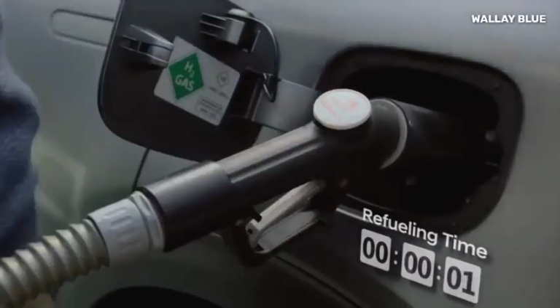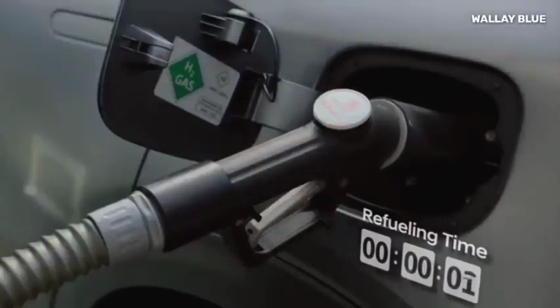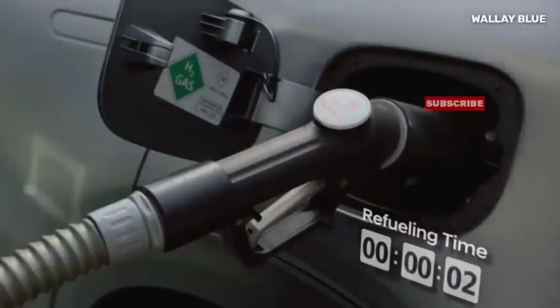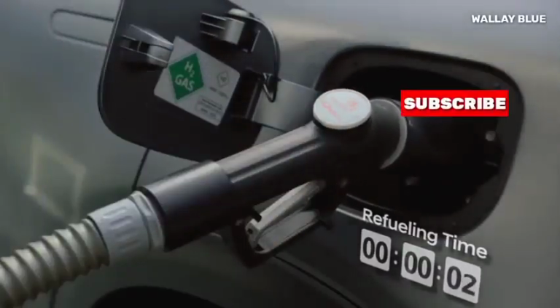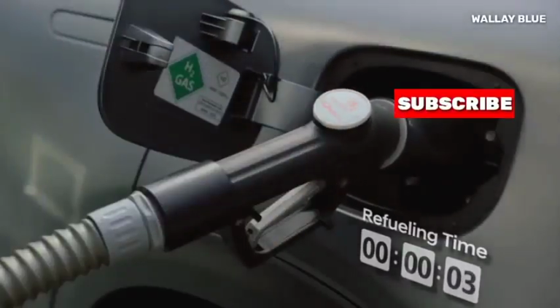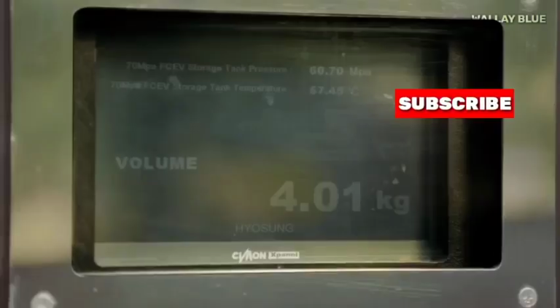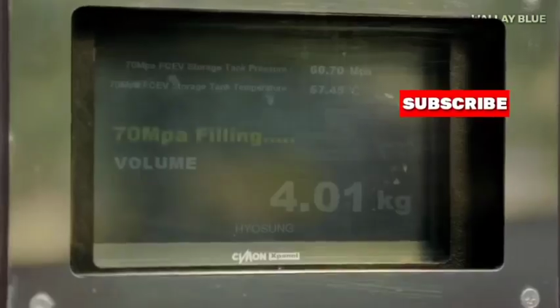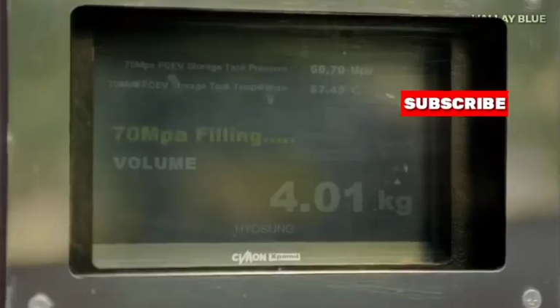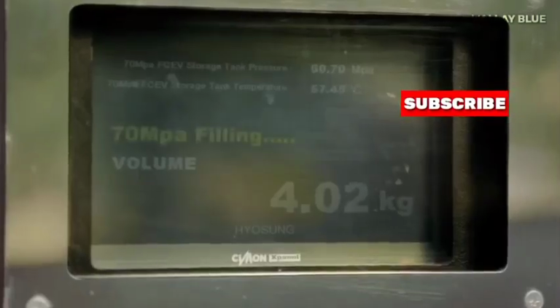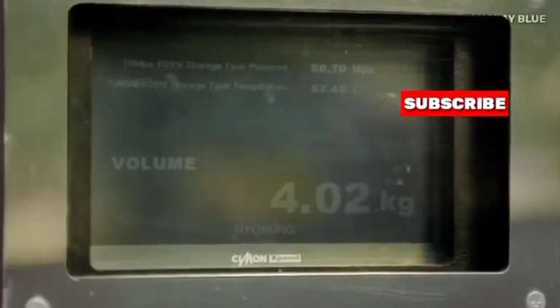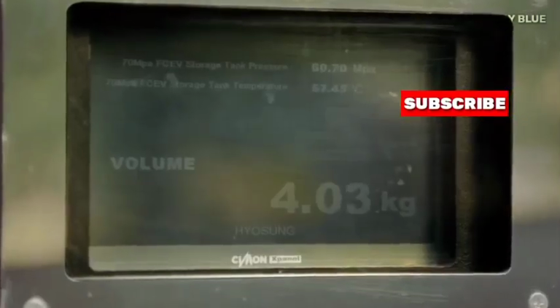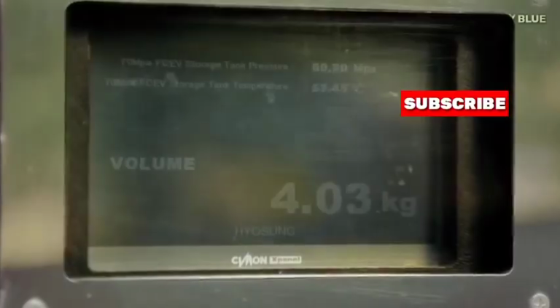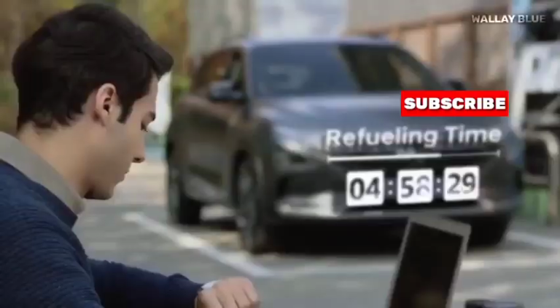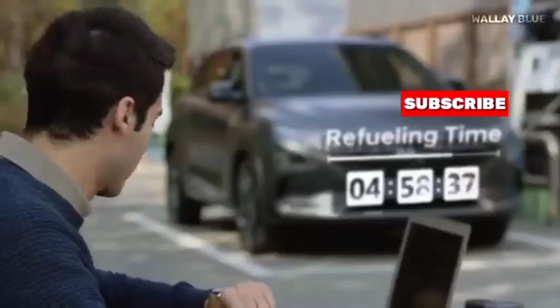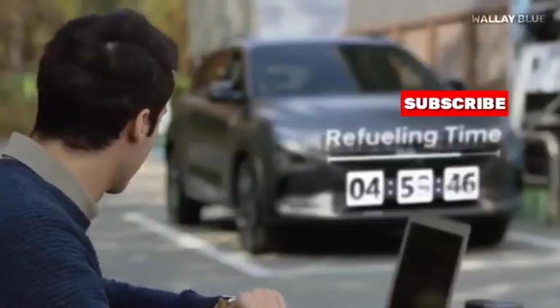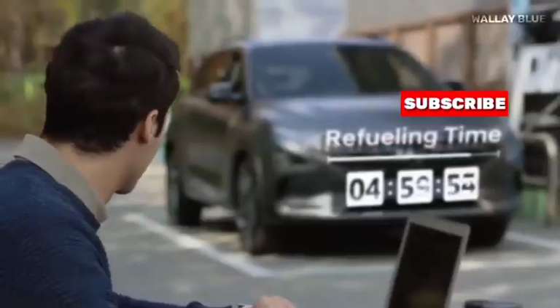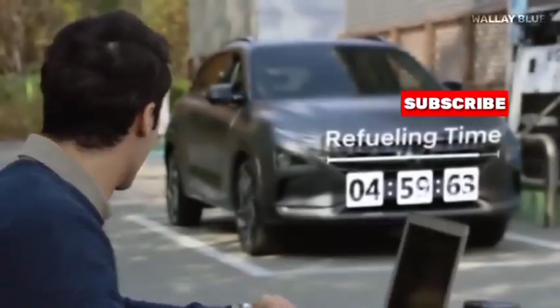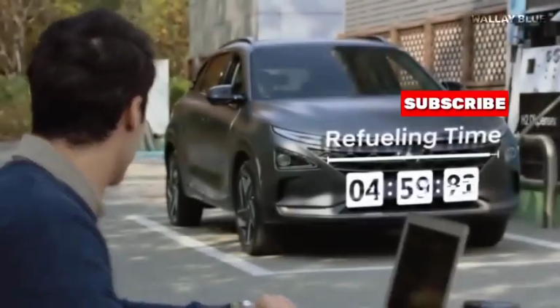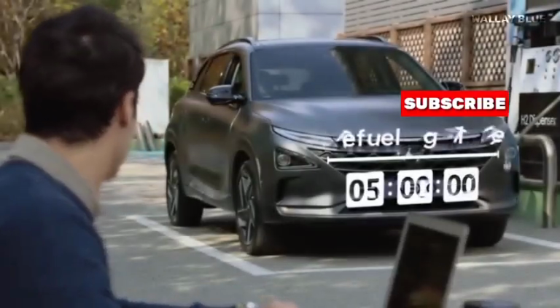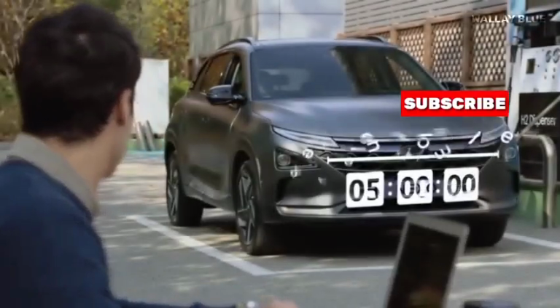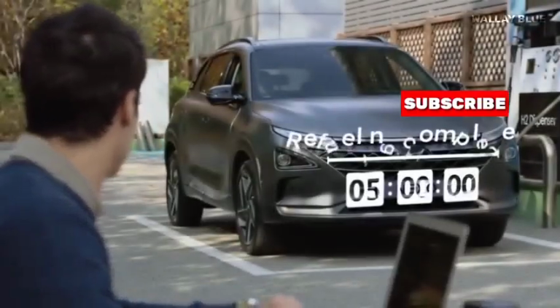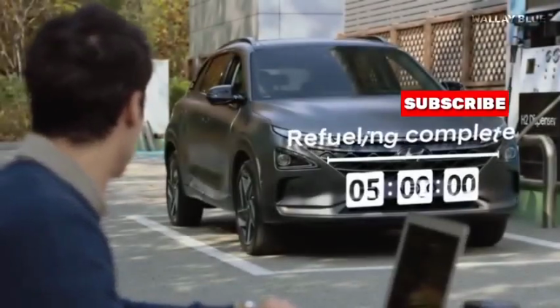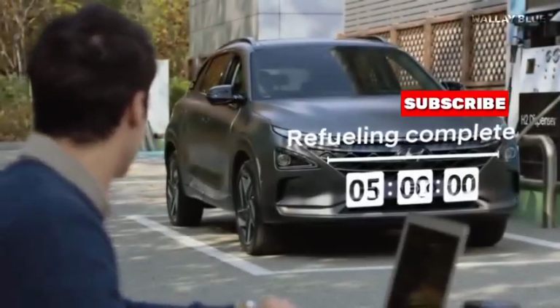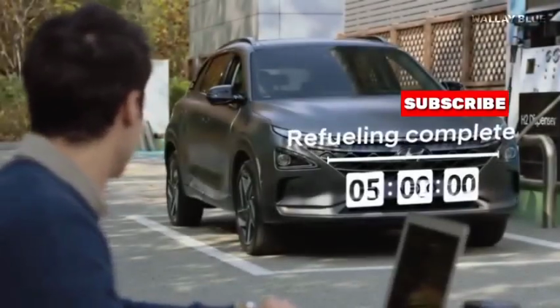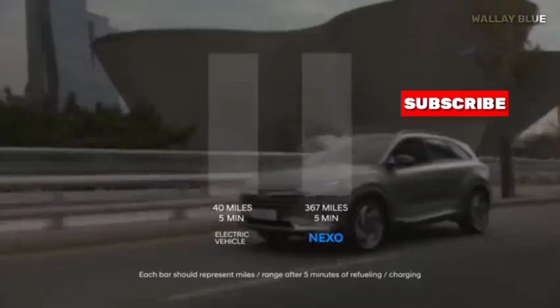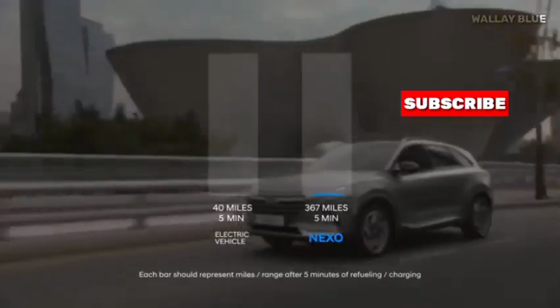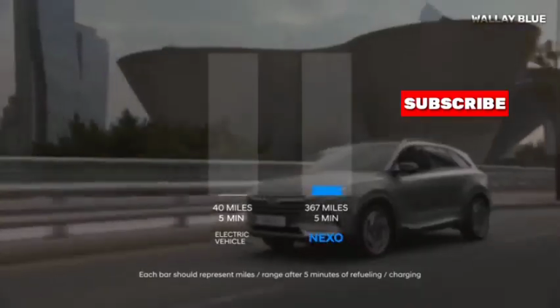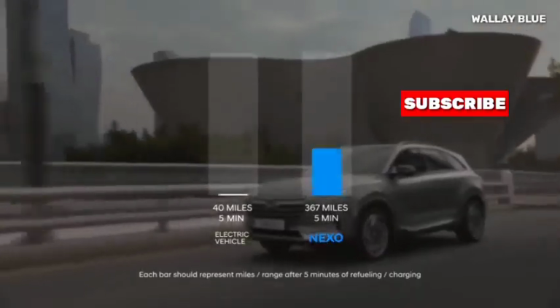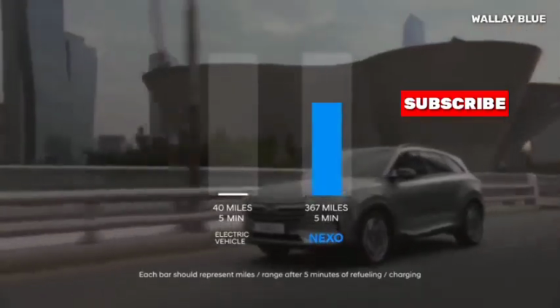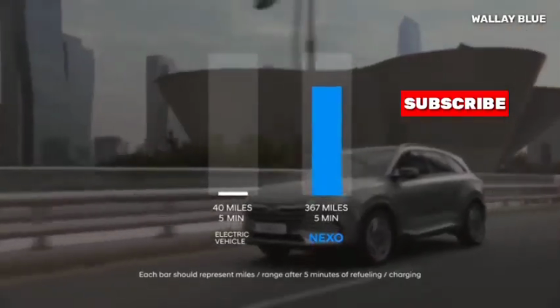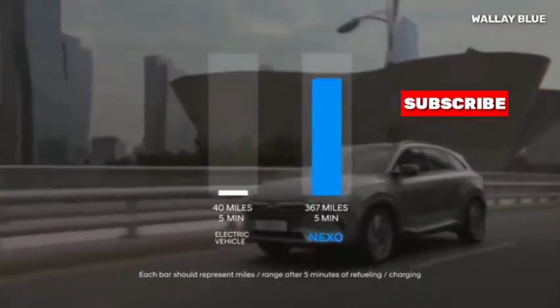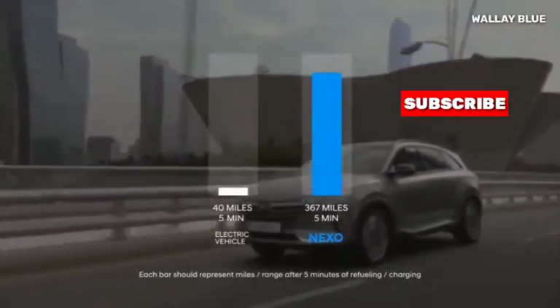Stay subscribed to our YouTube channel for more related videos. Thank you for watching. Until next time!